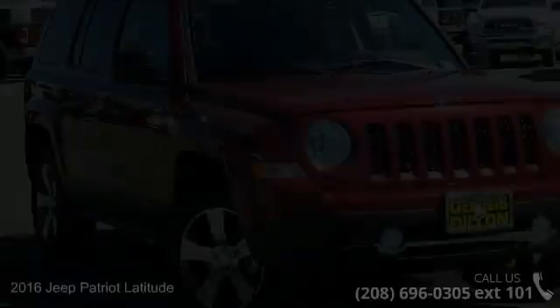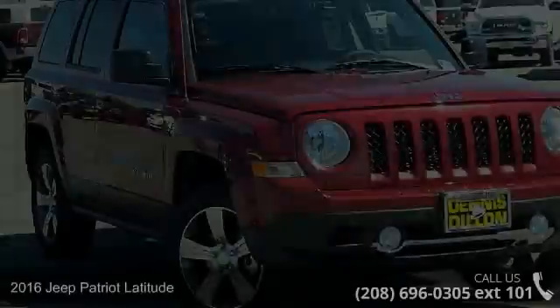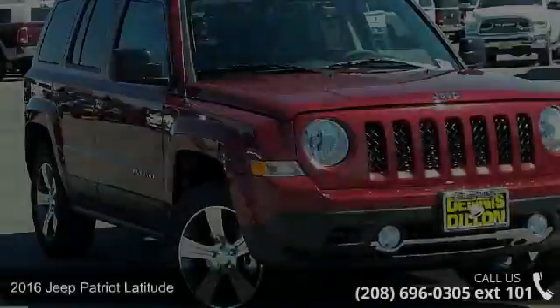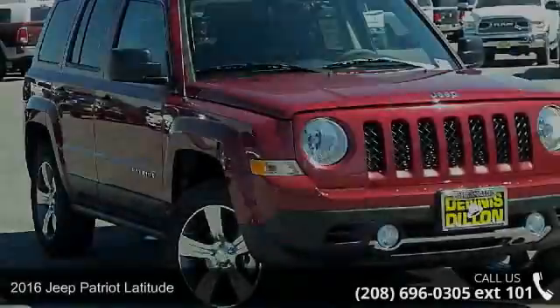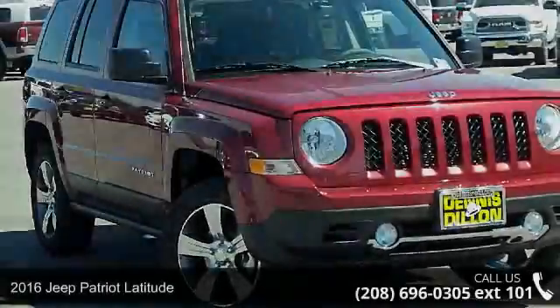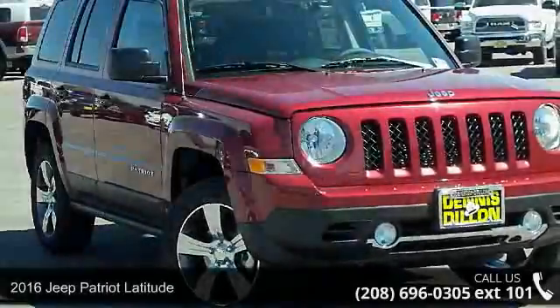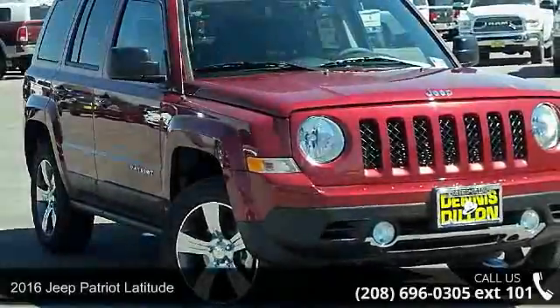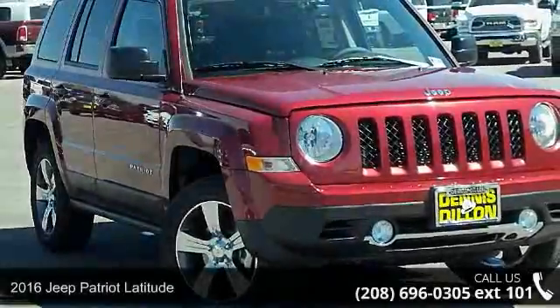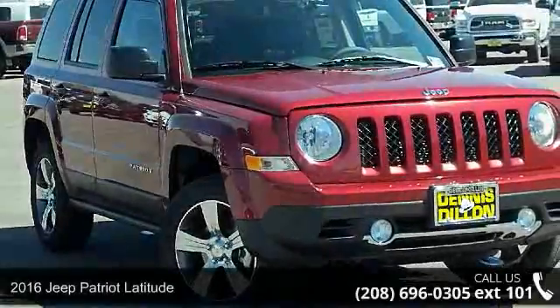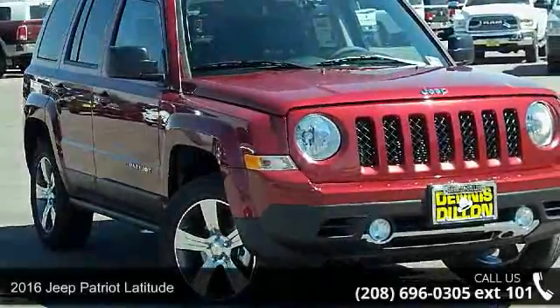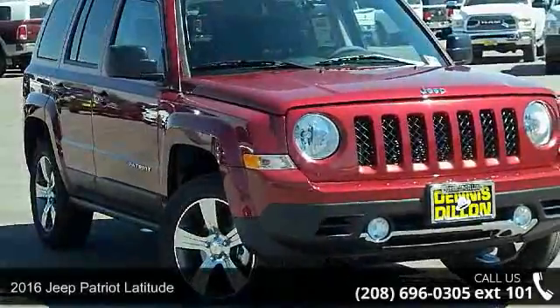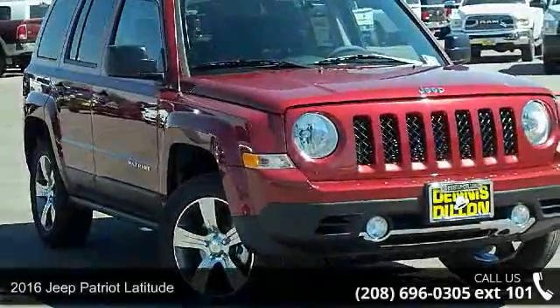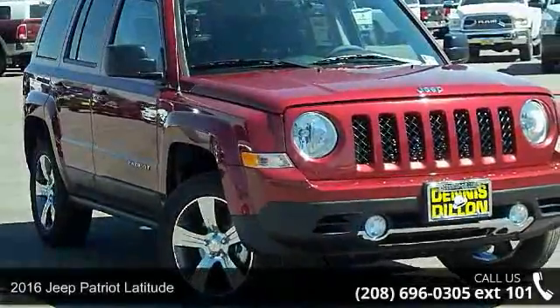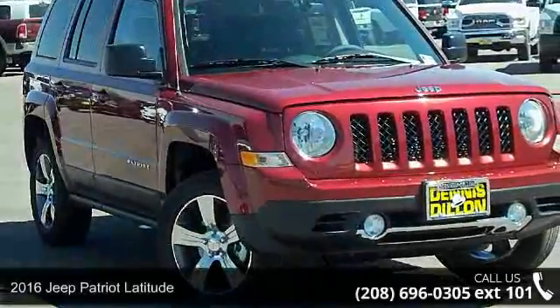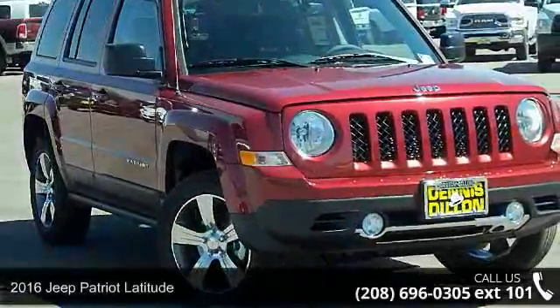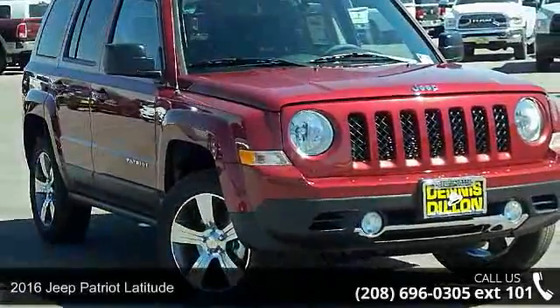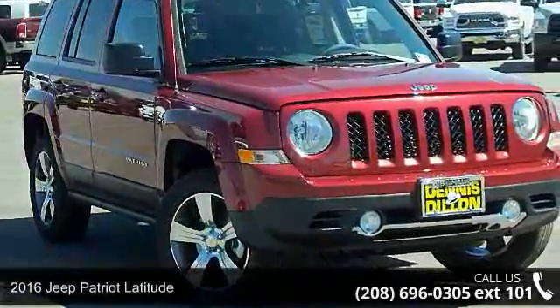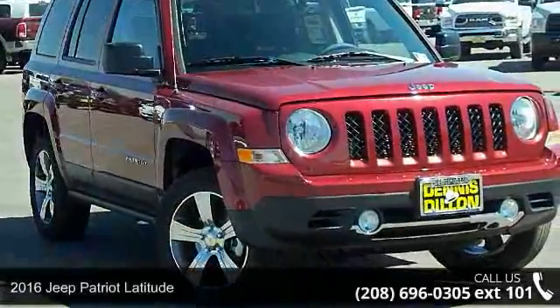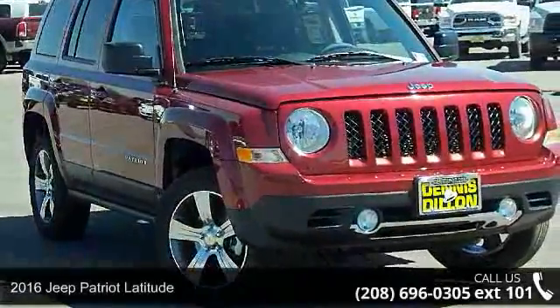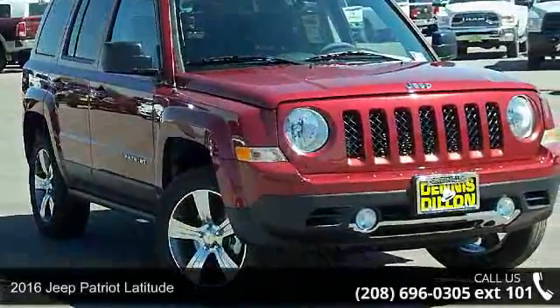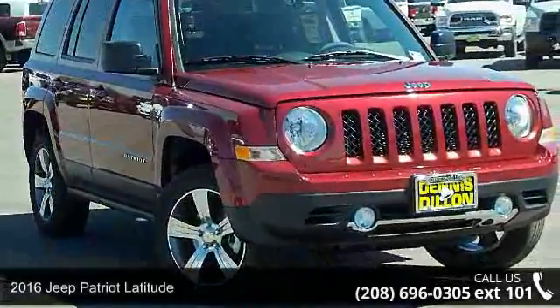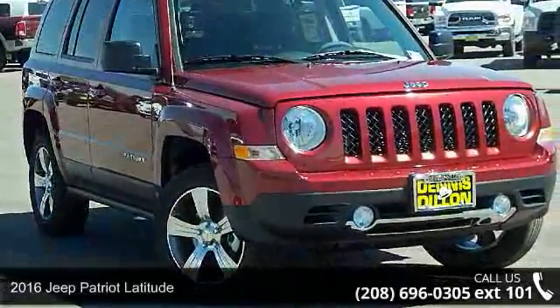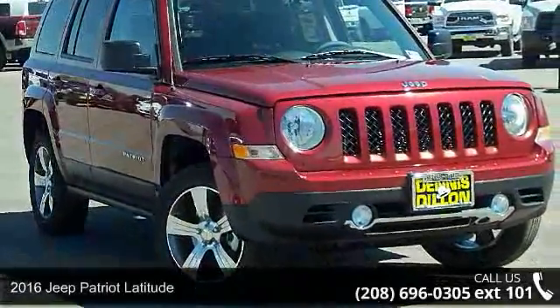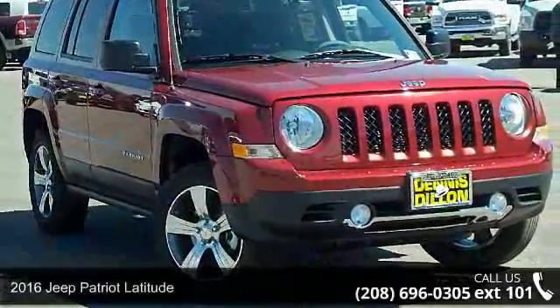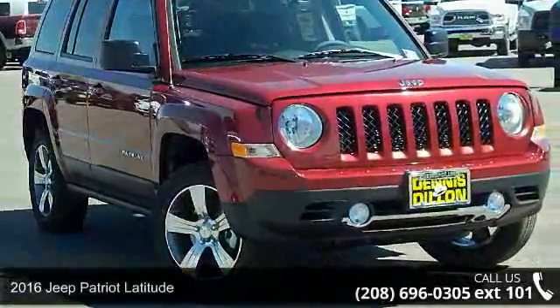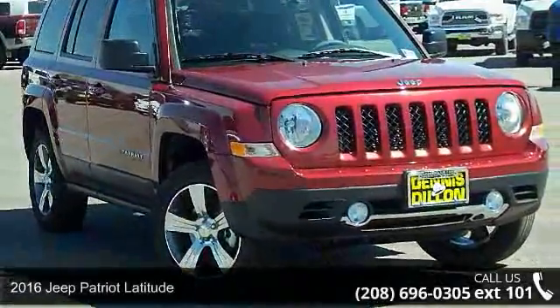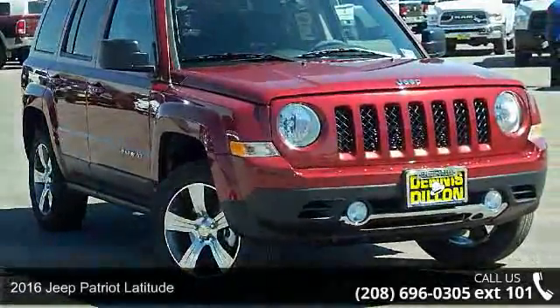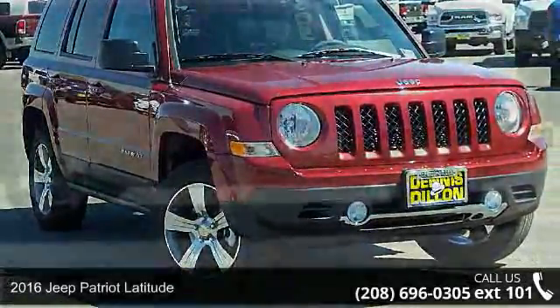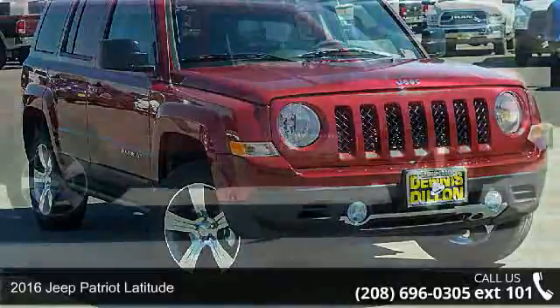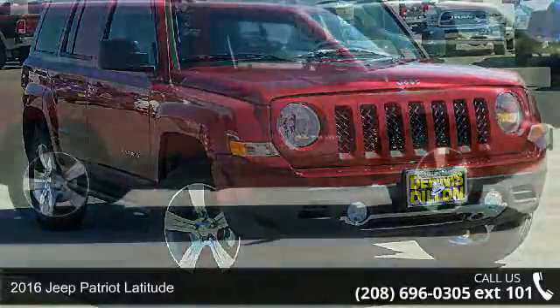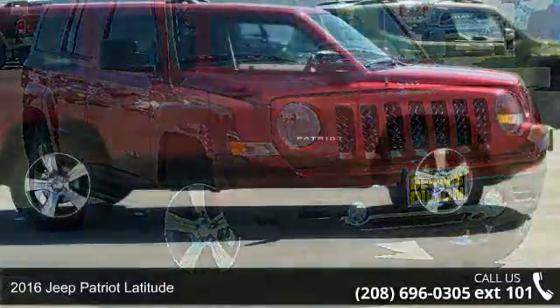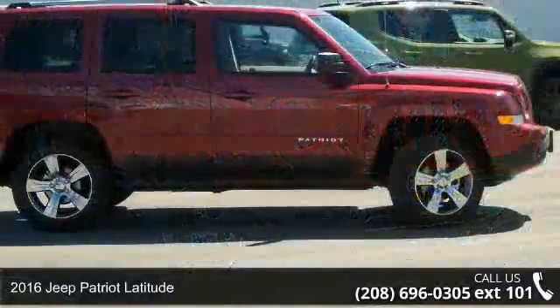Presenting the 2016 Jeep Patriot Latitude. This may be the set of wheels you've been looking for.